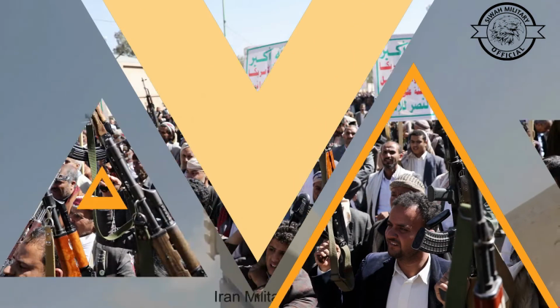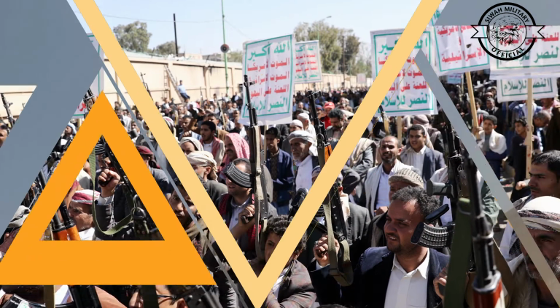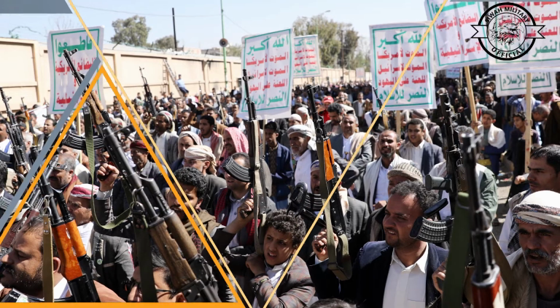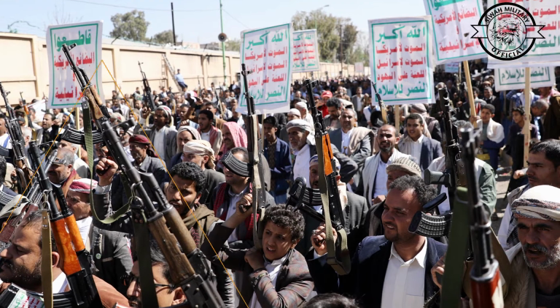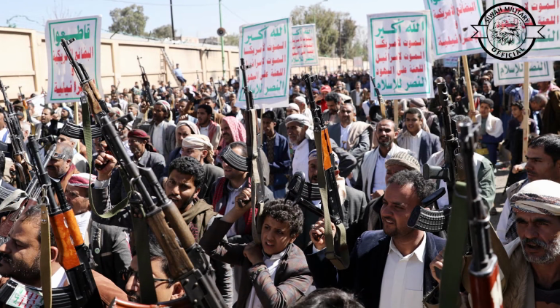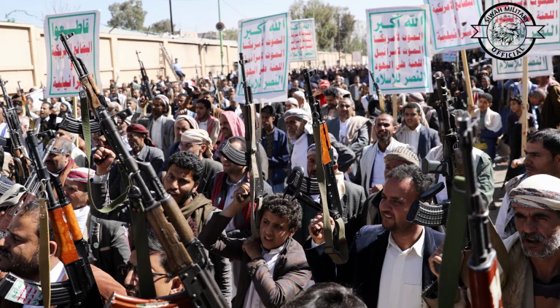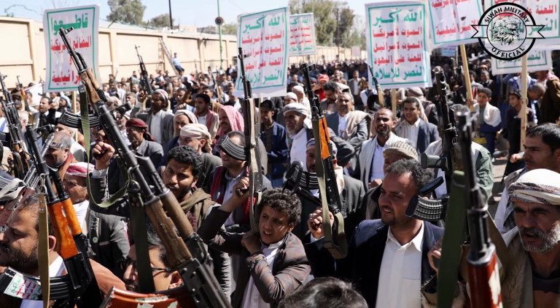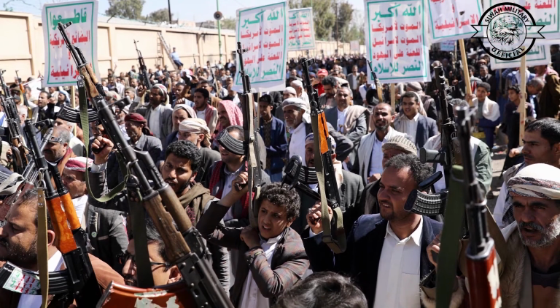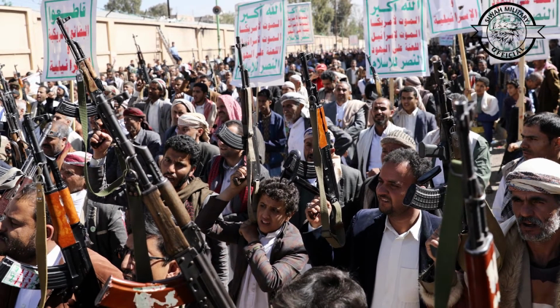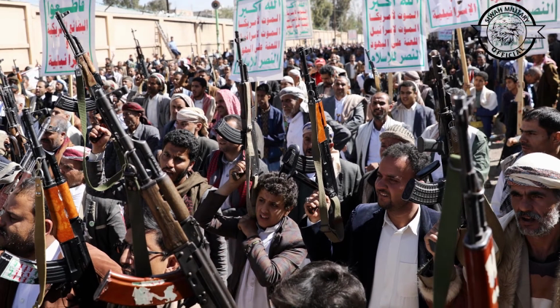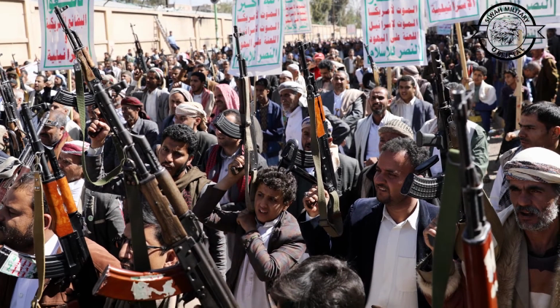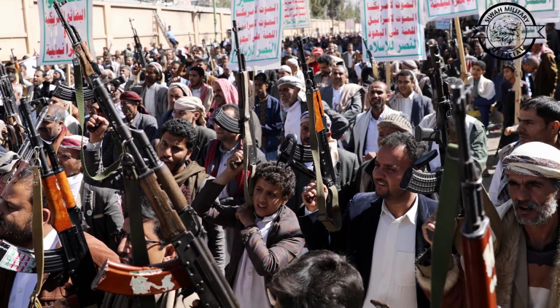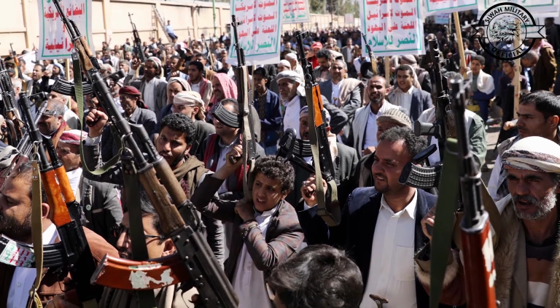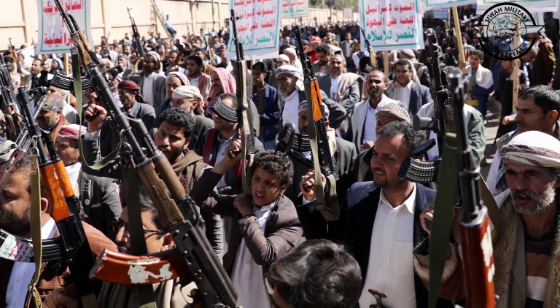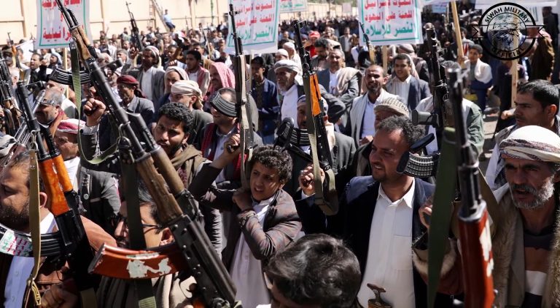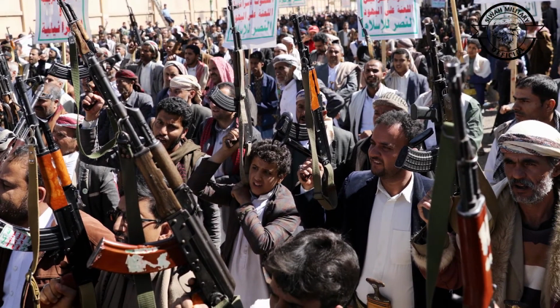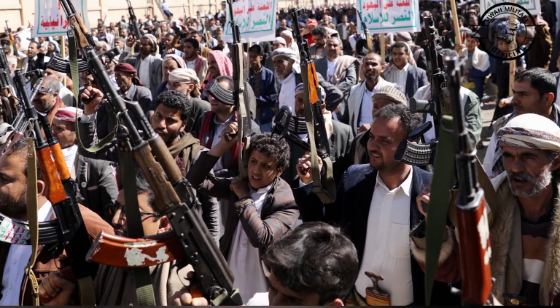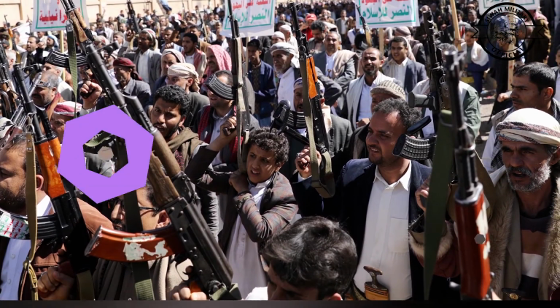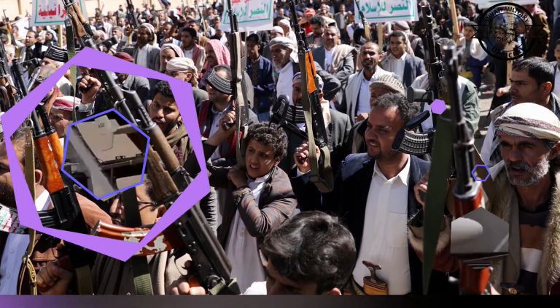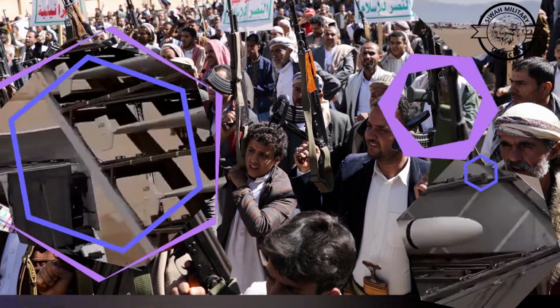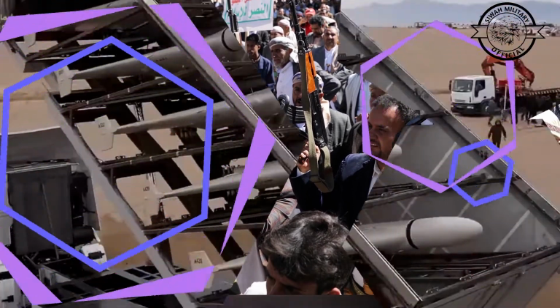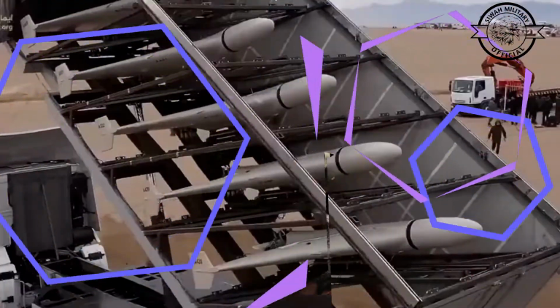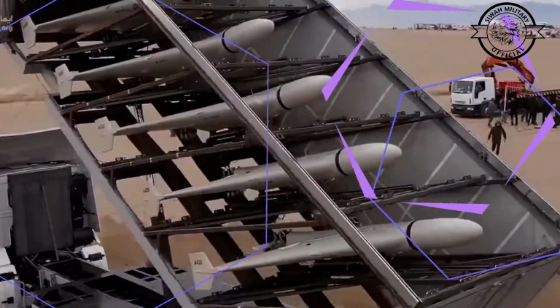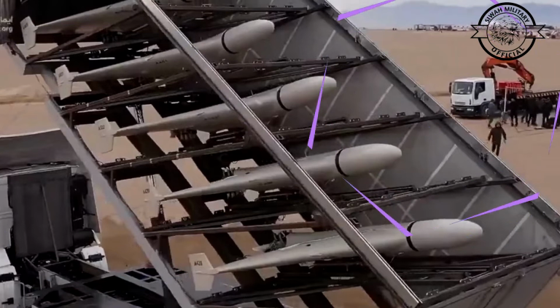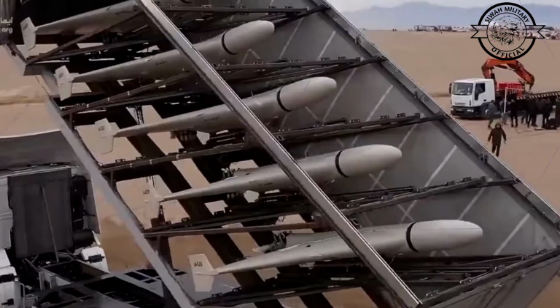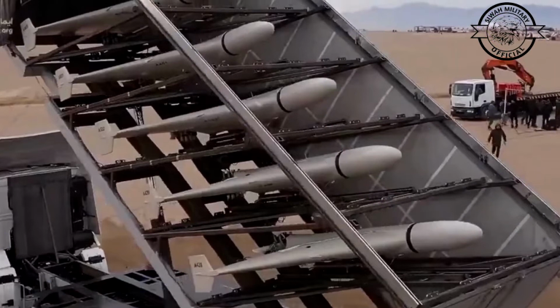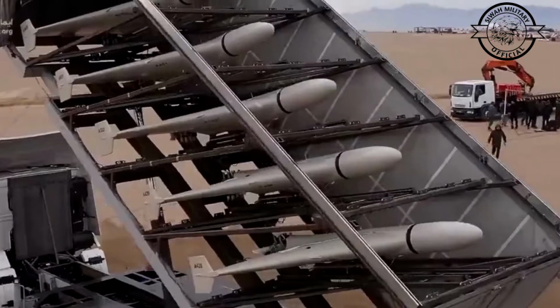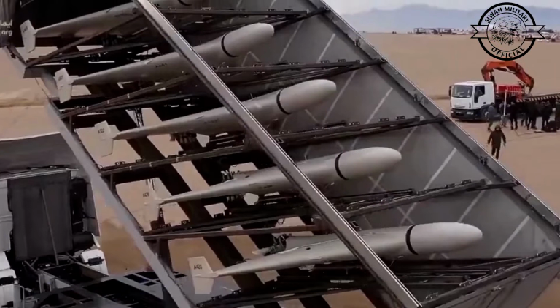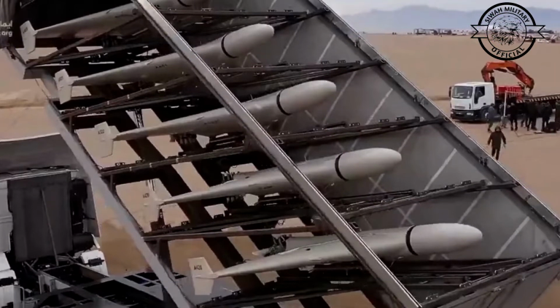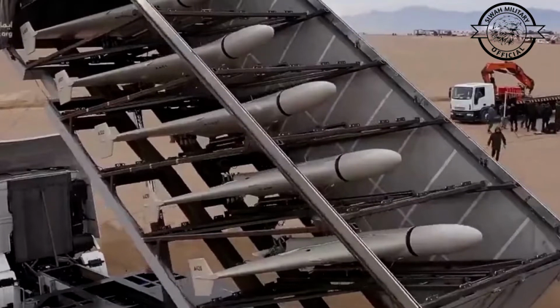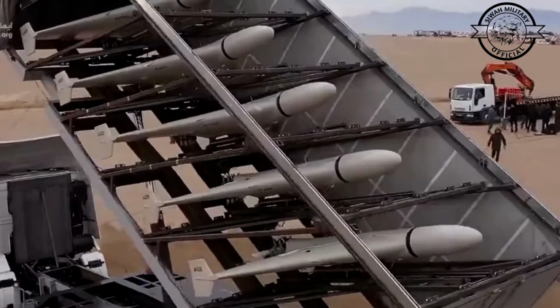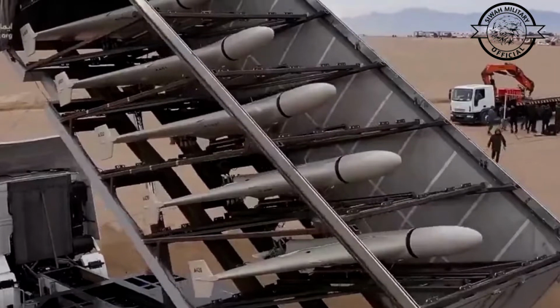Houthis reportedly have Iran-made Shahed-136 kamikaze drones — the same UAVs Russia has been using in the ongoing war against Ukraine.